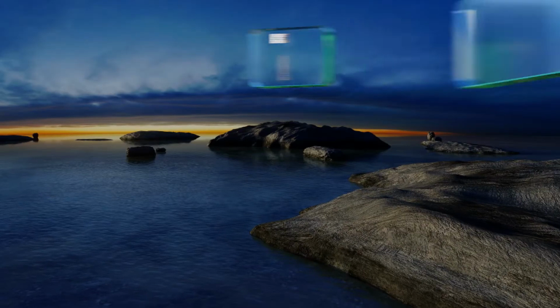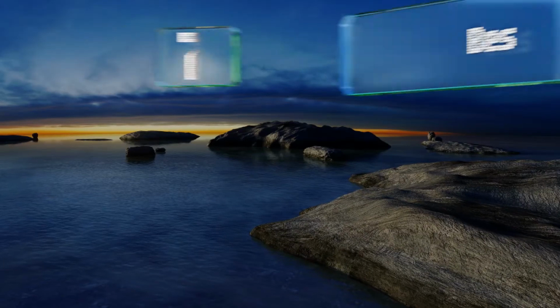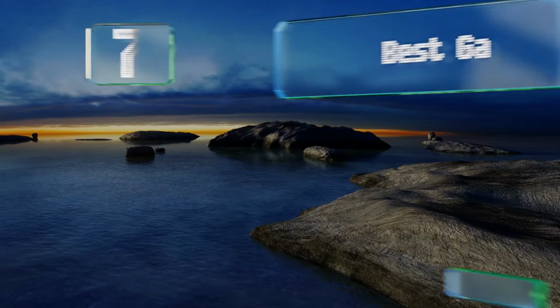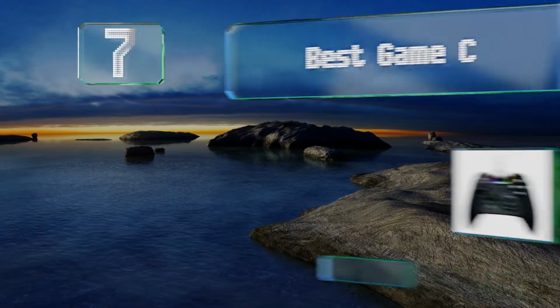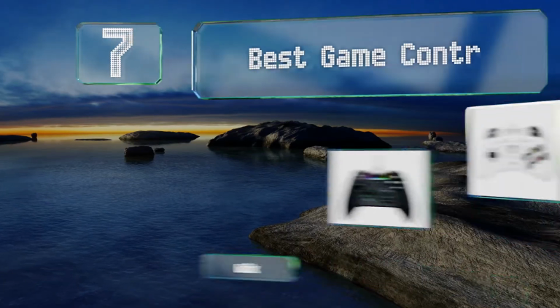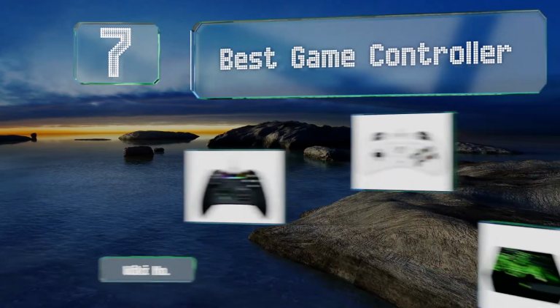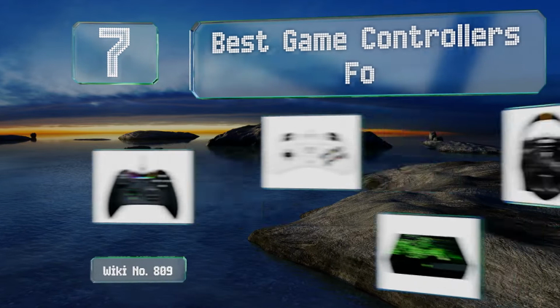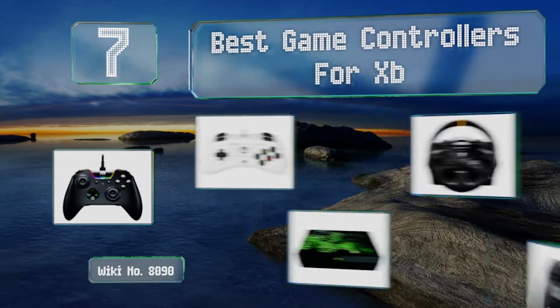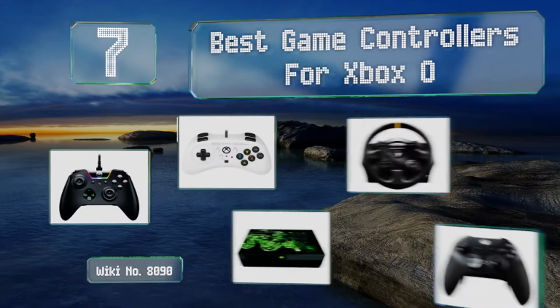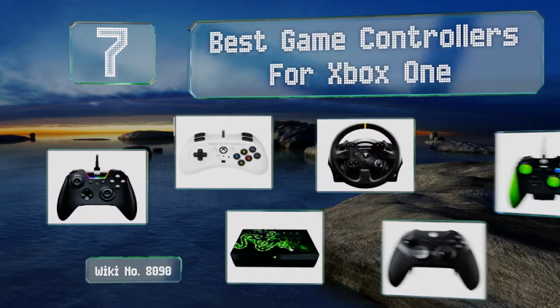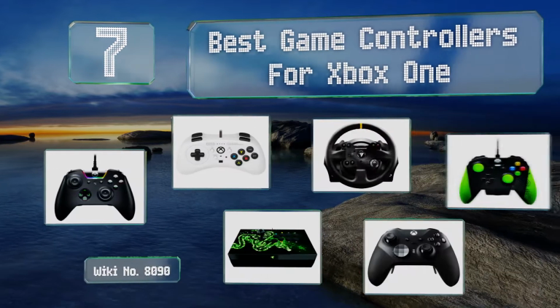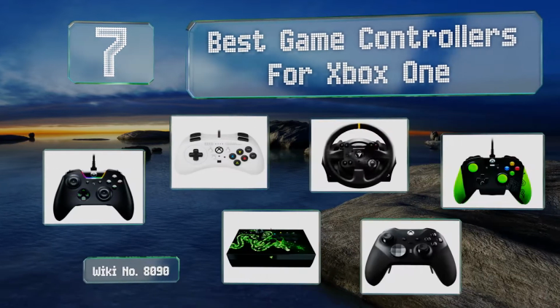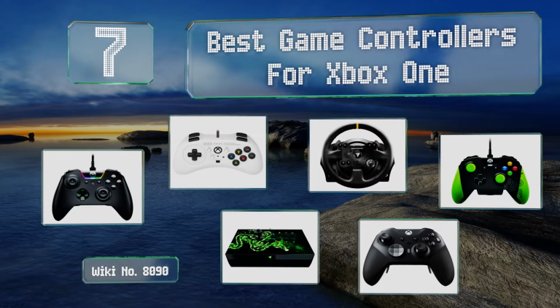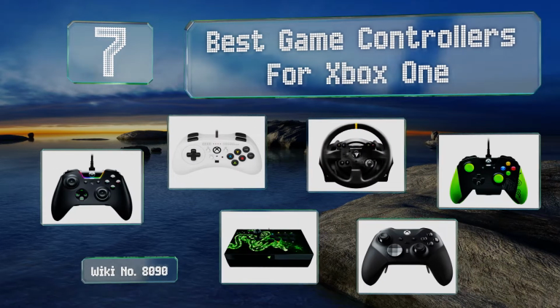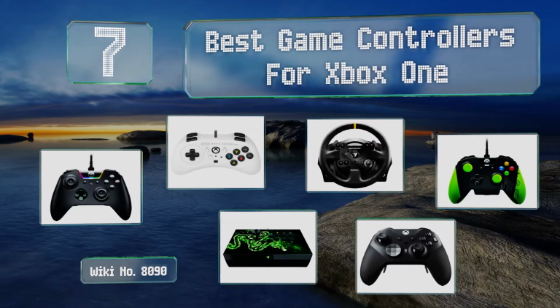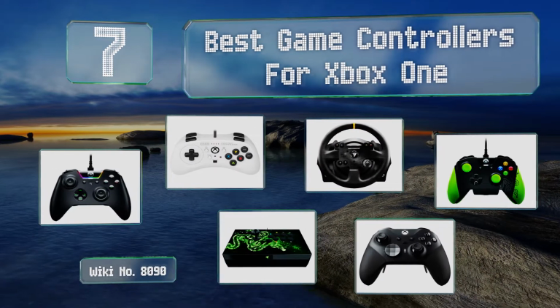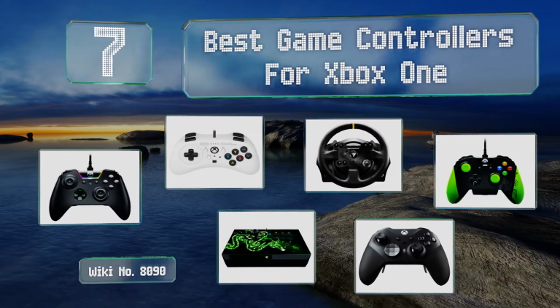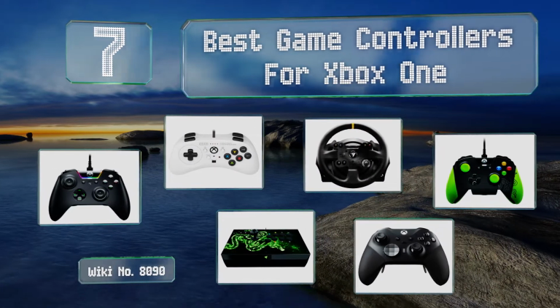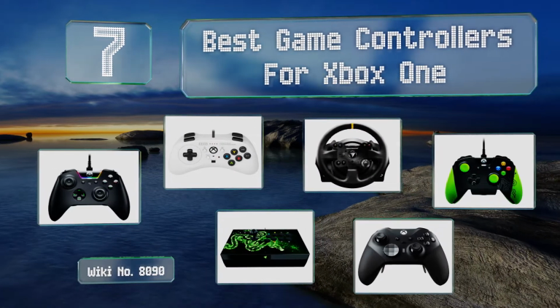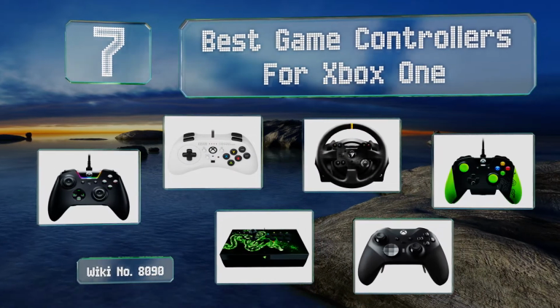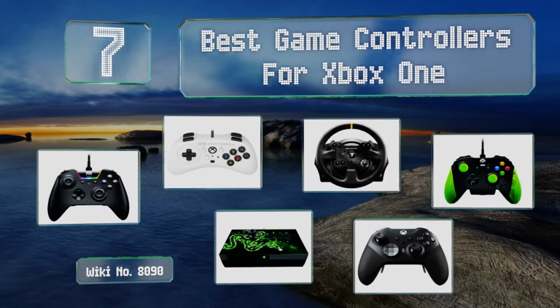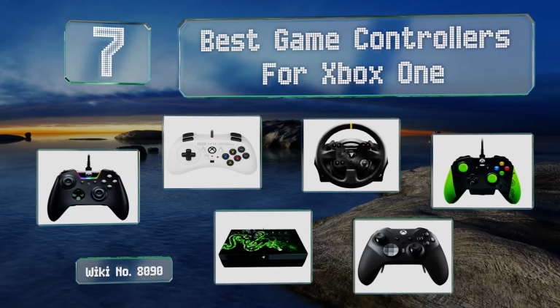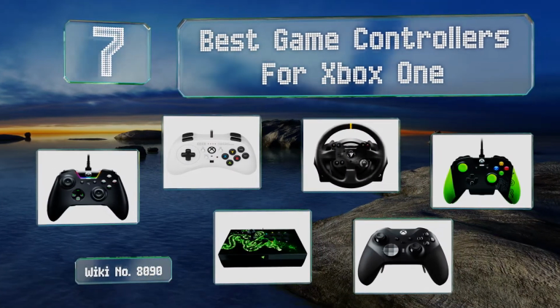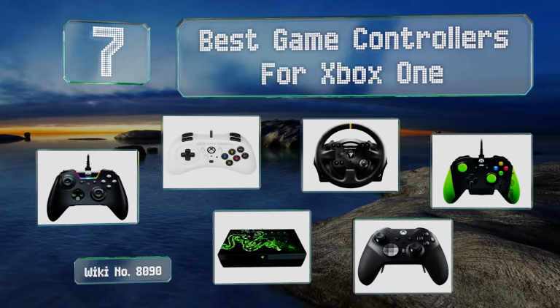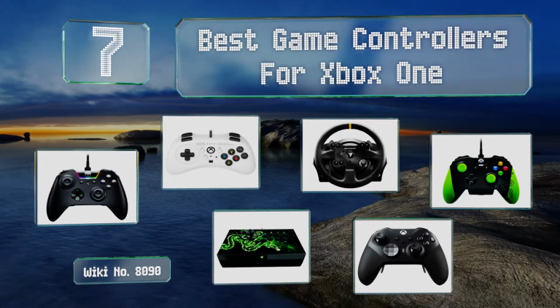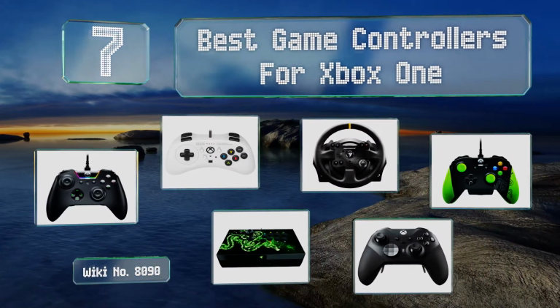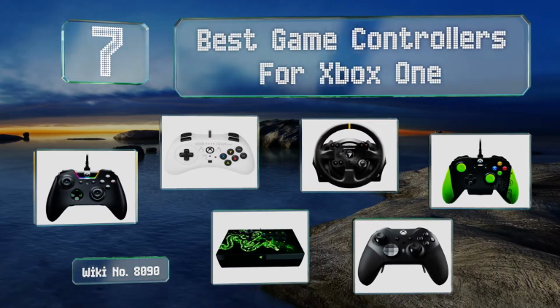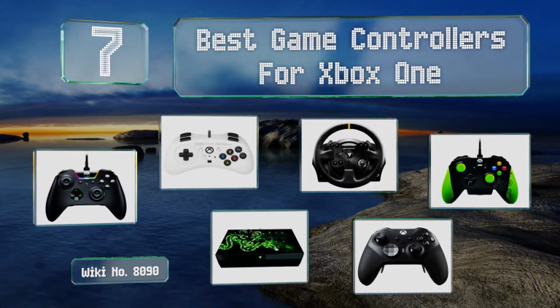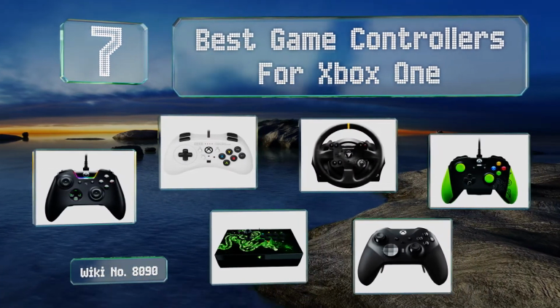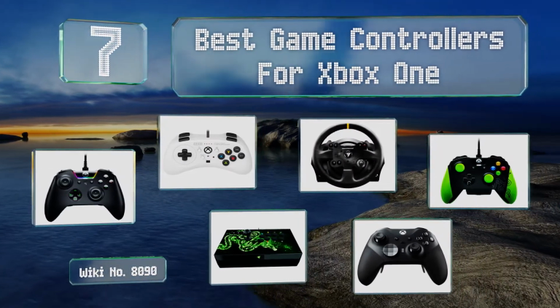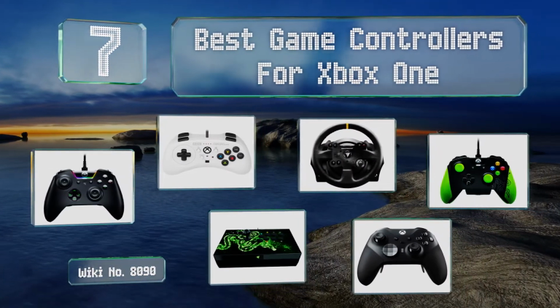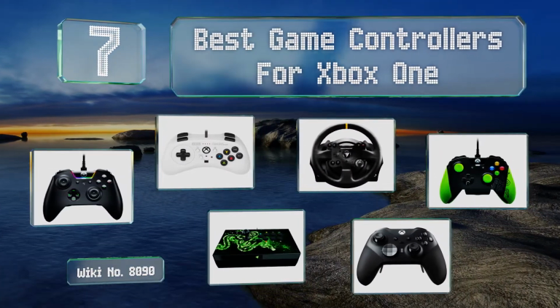EasyVid presents the seven best game controllers for Xbox One. Let's get started with the list.